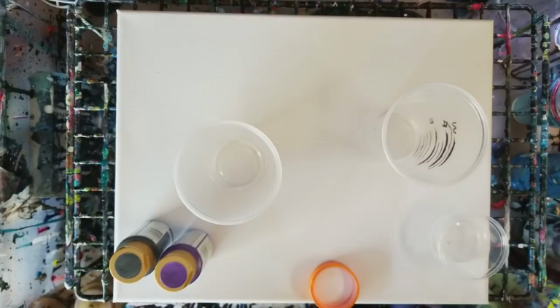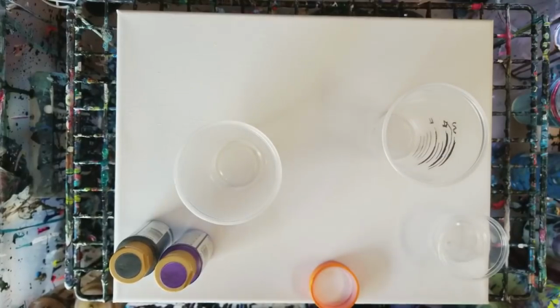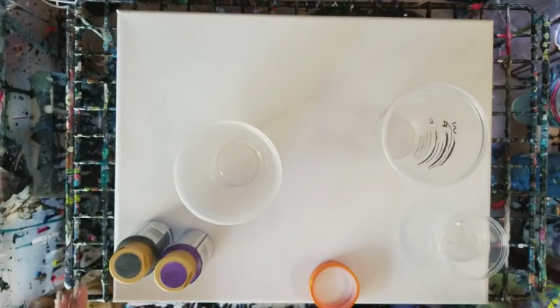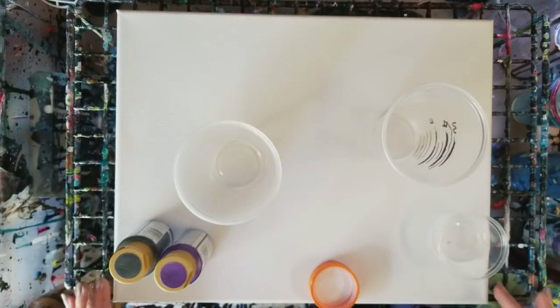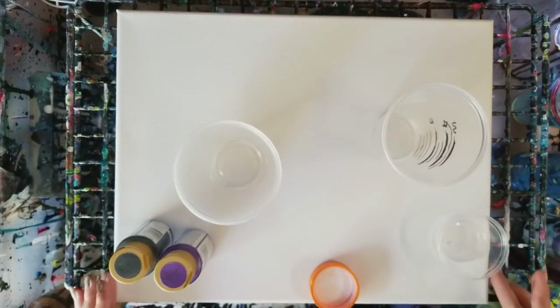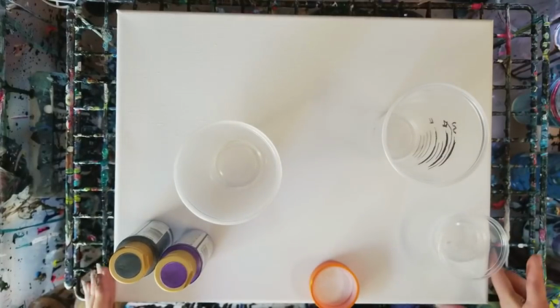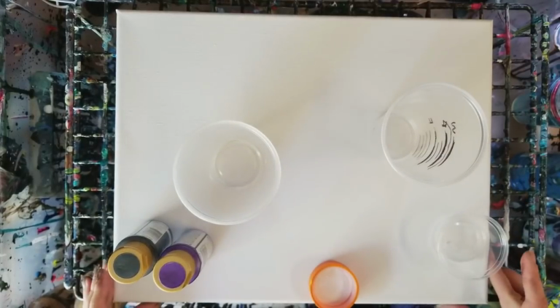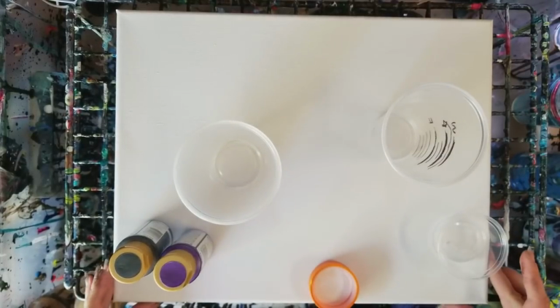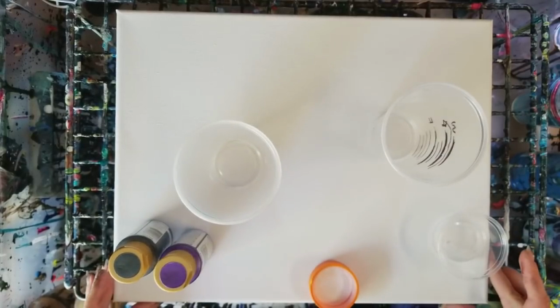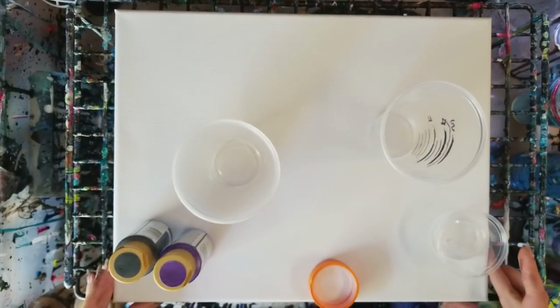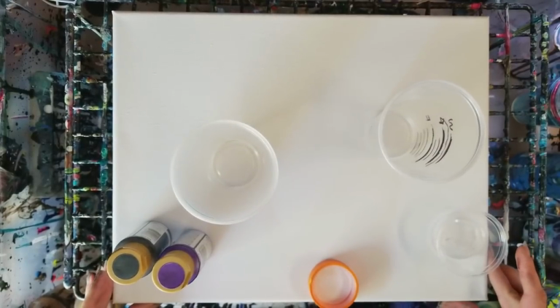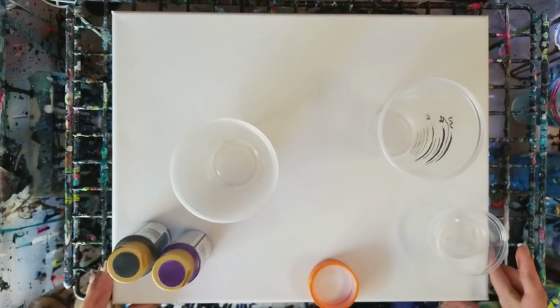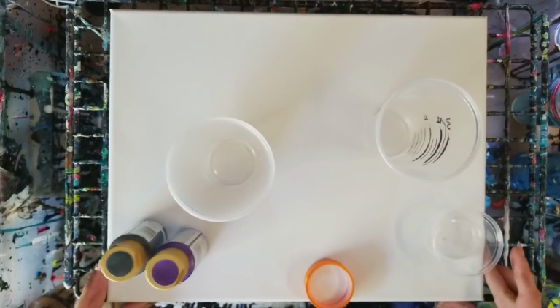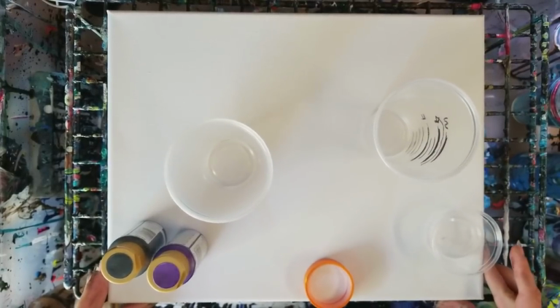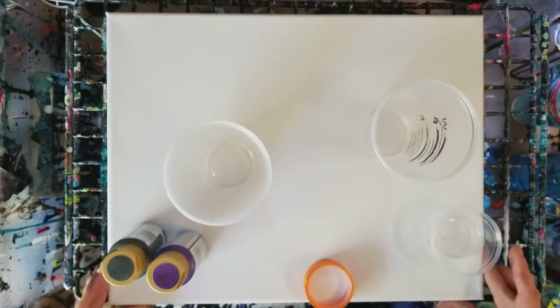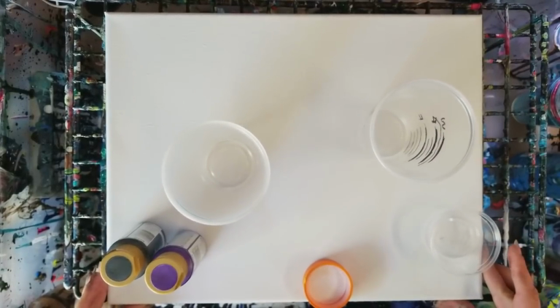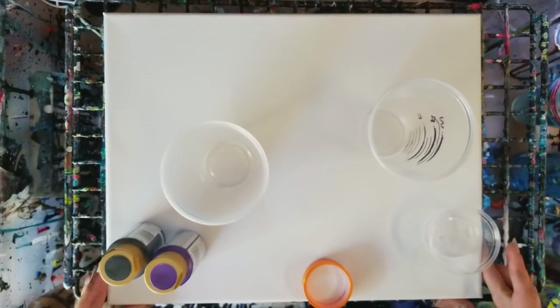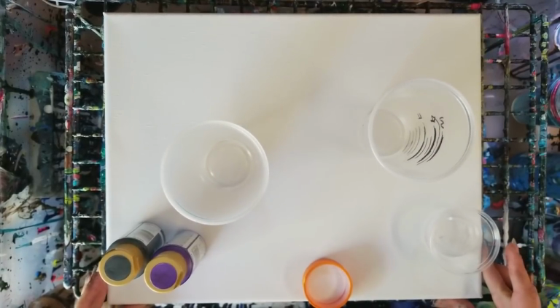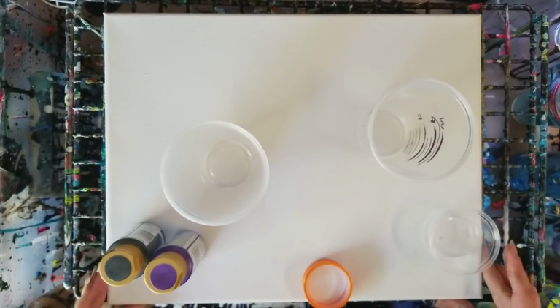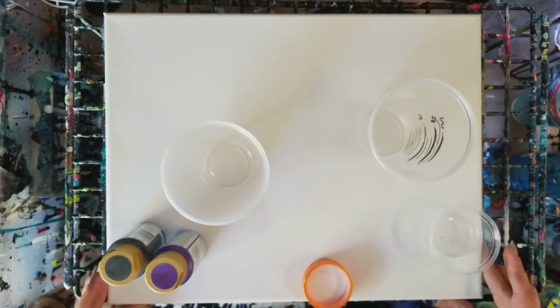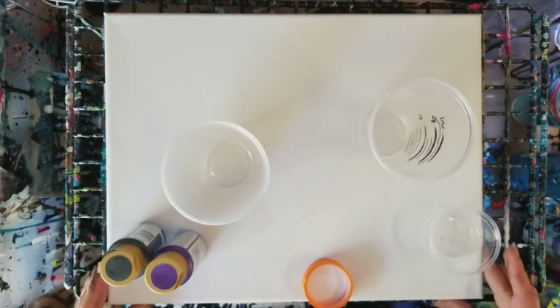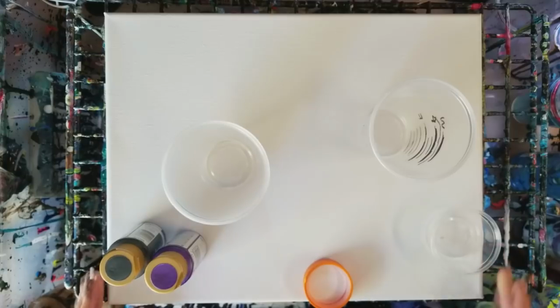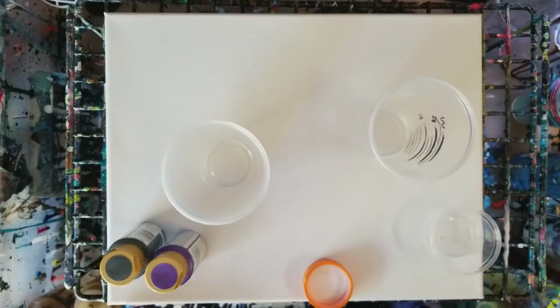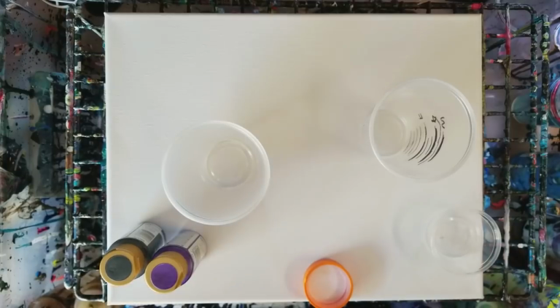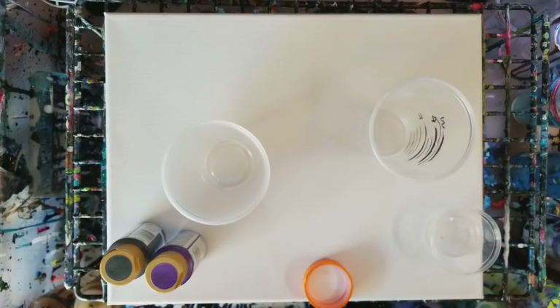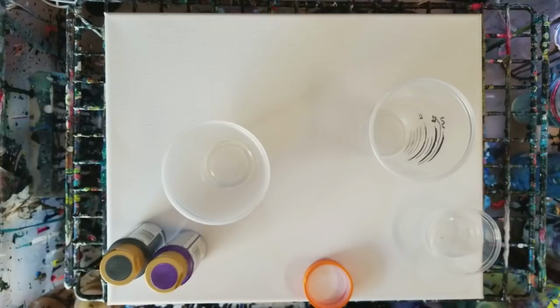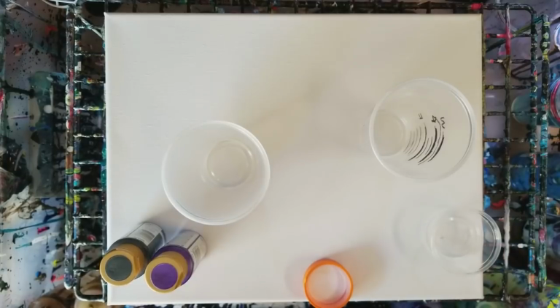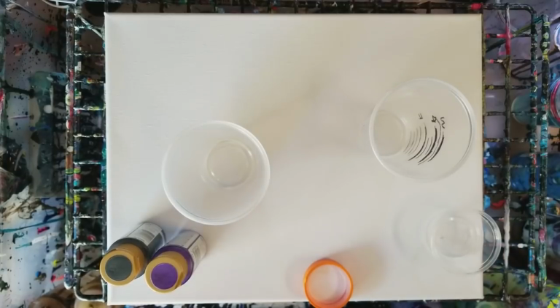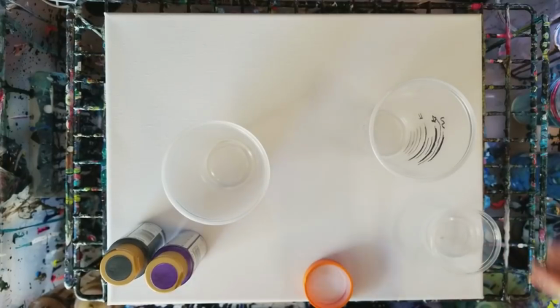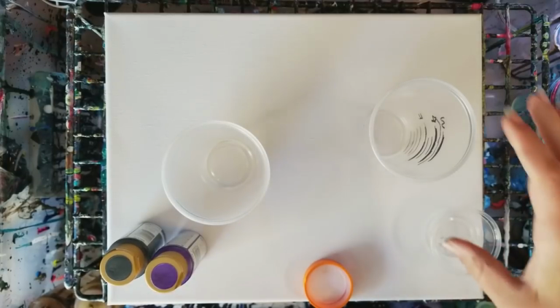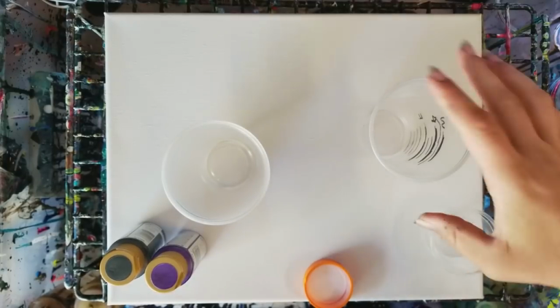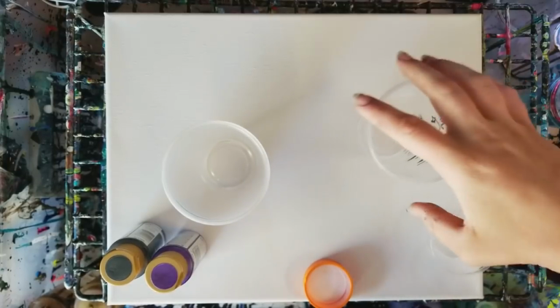Hey guys, welcome back. We're going to be doing another video here on how I mix my paints, as this is one of the most common questions.